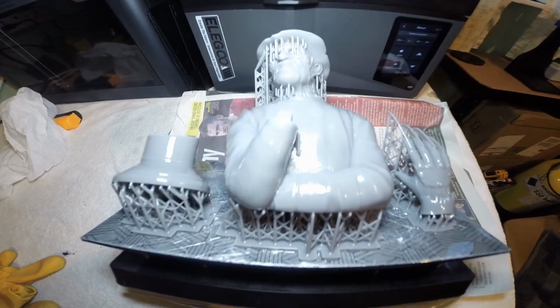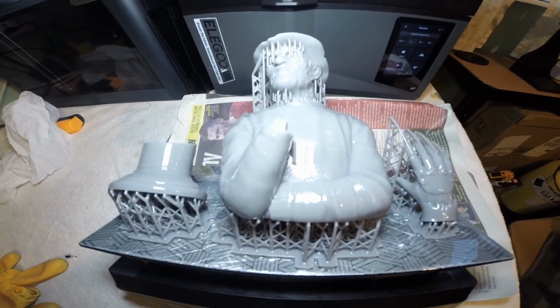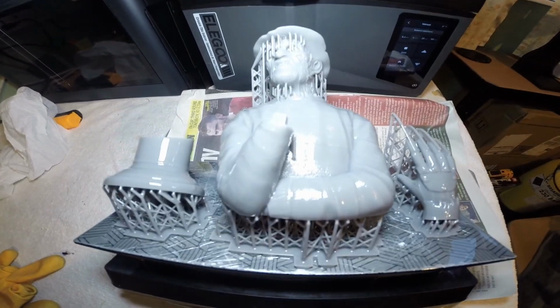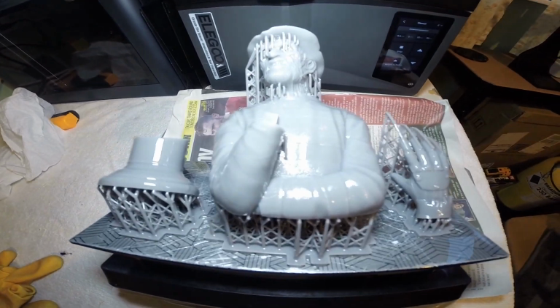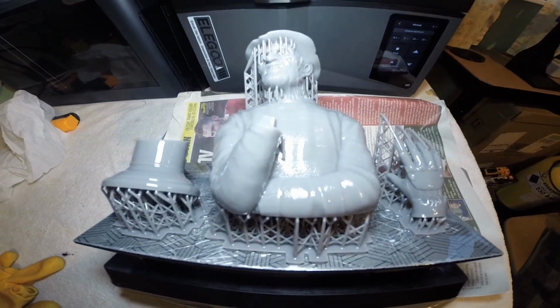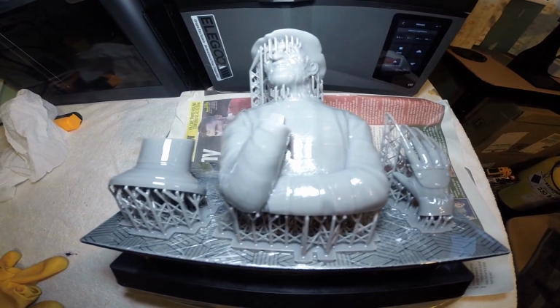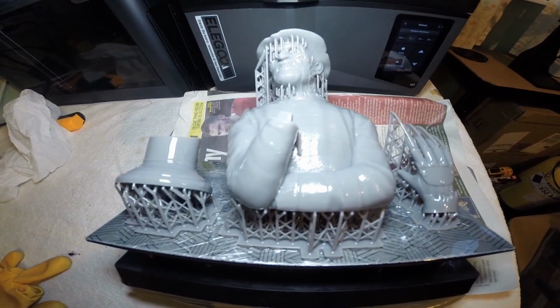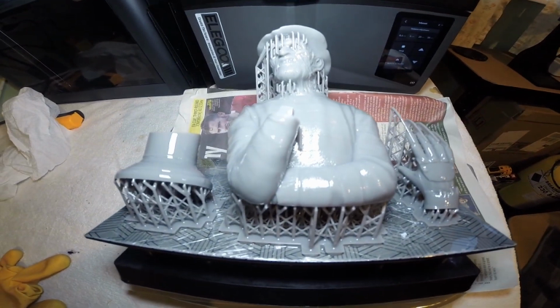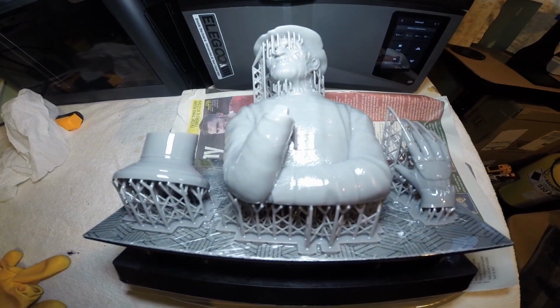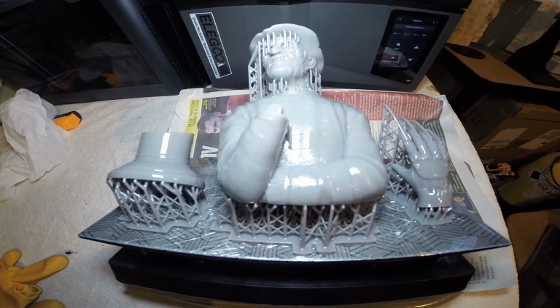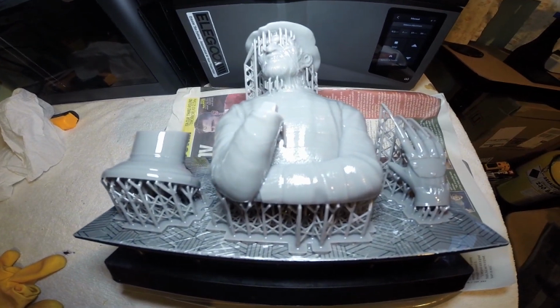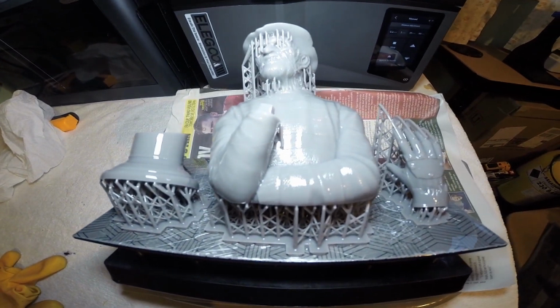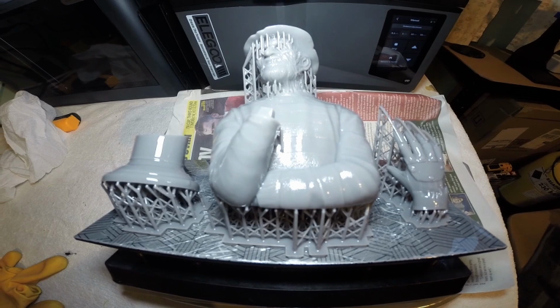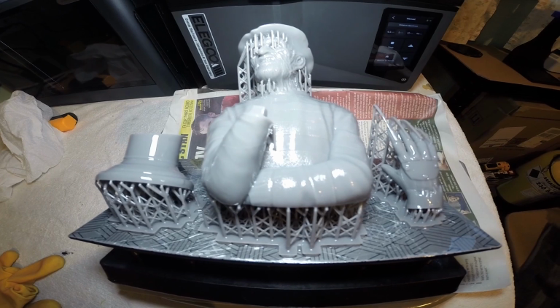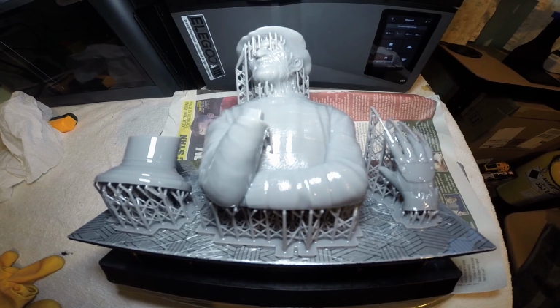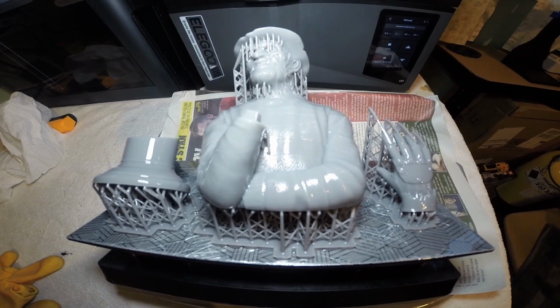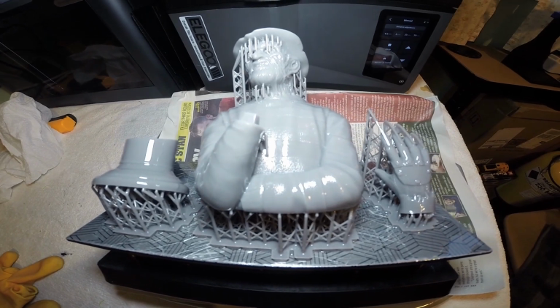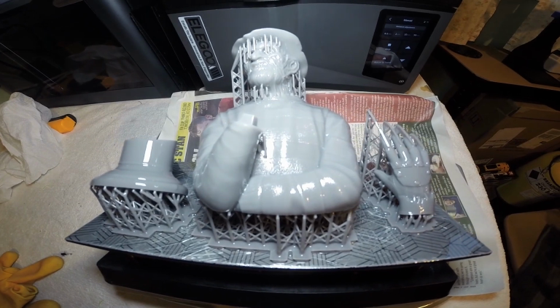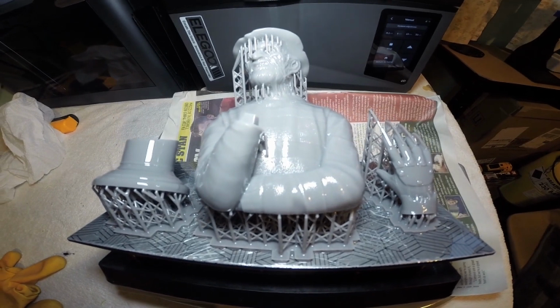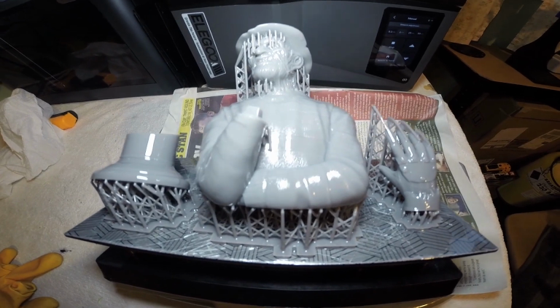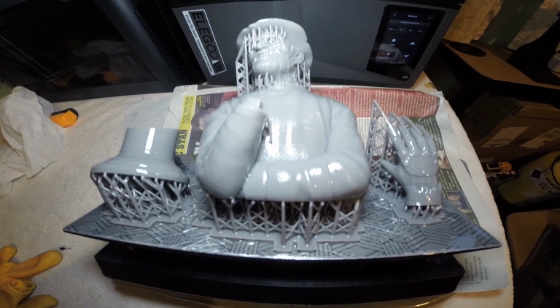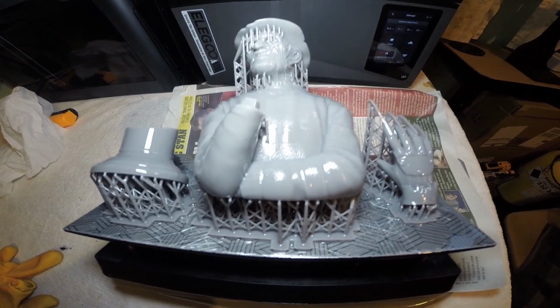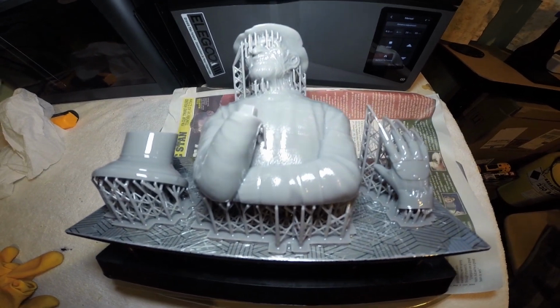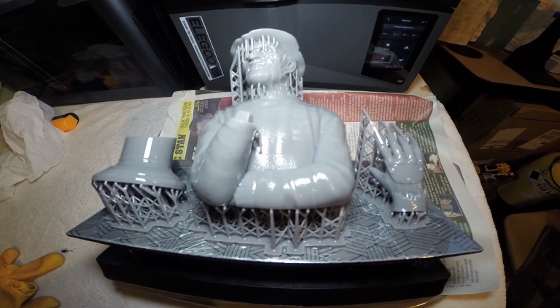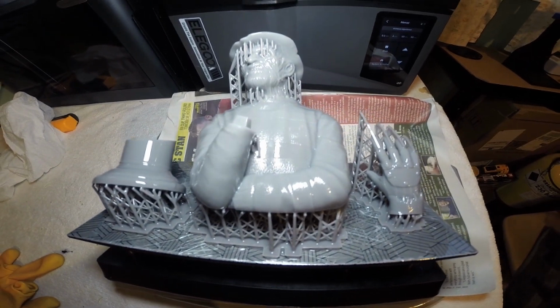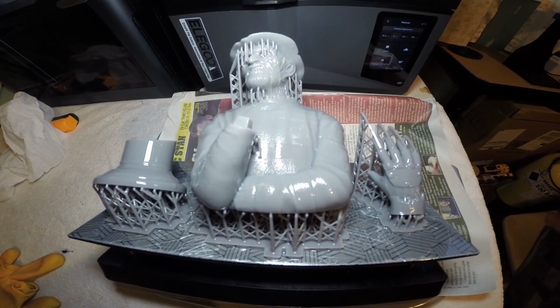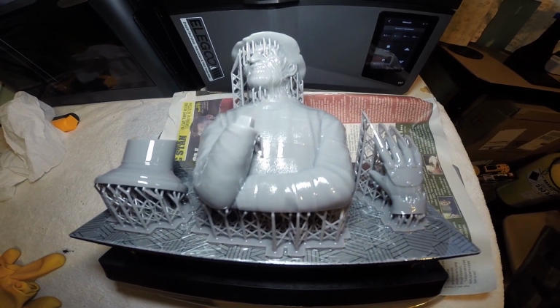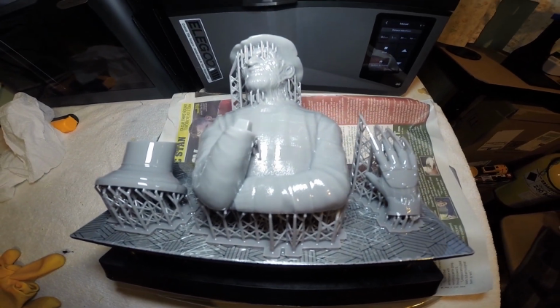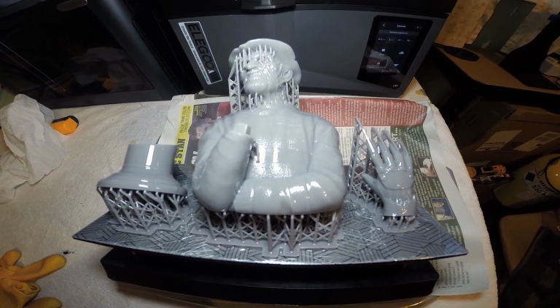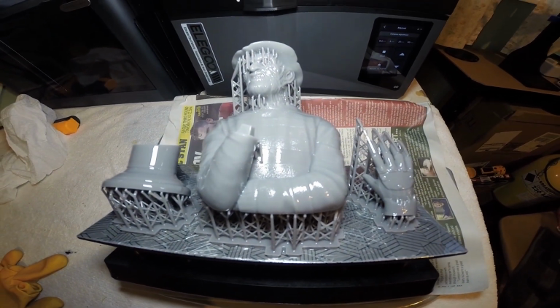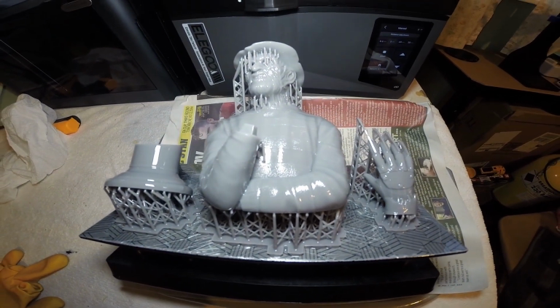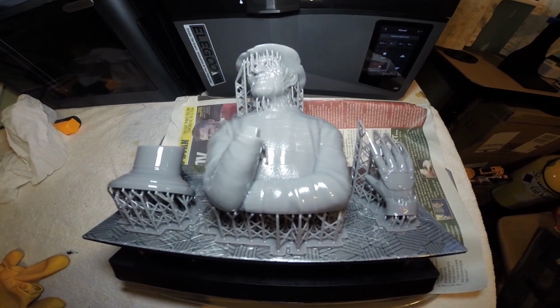One perfect print. We'll get it off the bed now and then pop it in the wash and cure station.